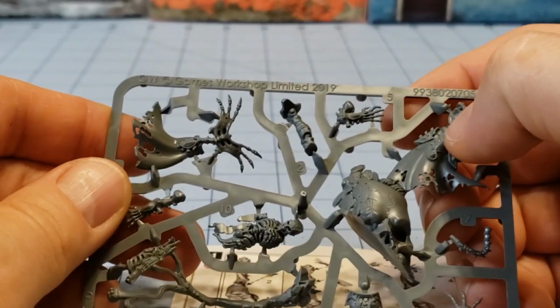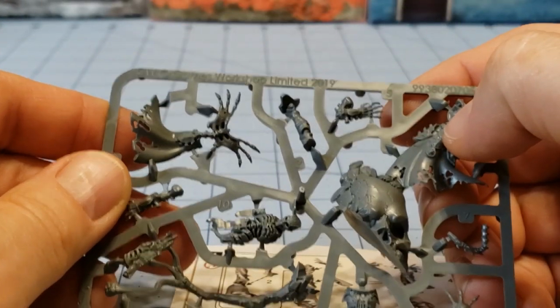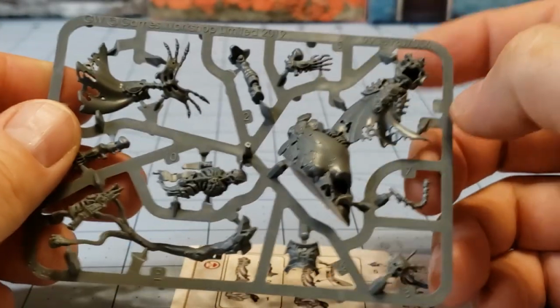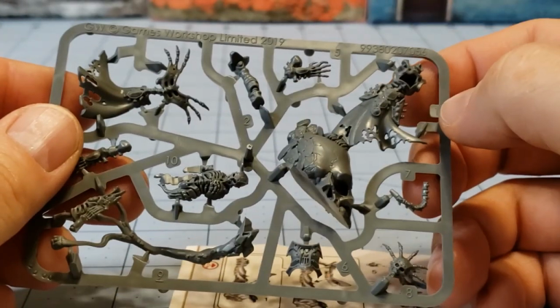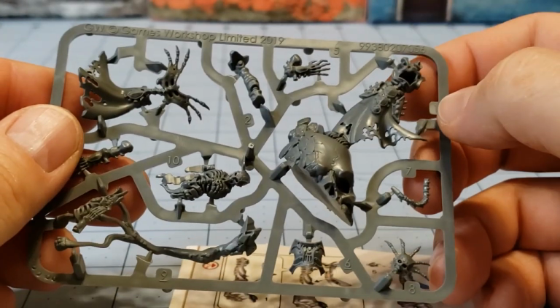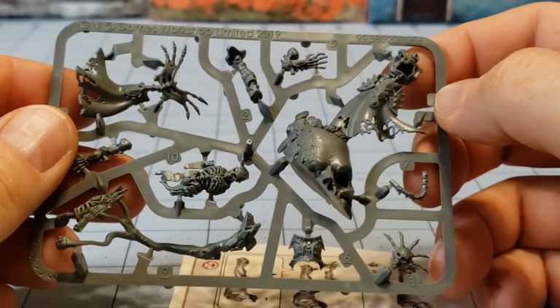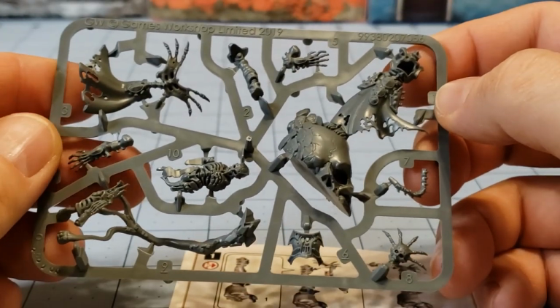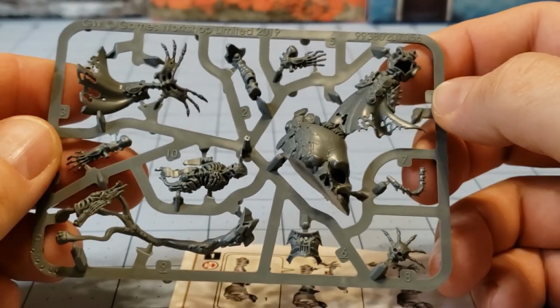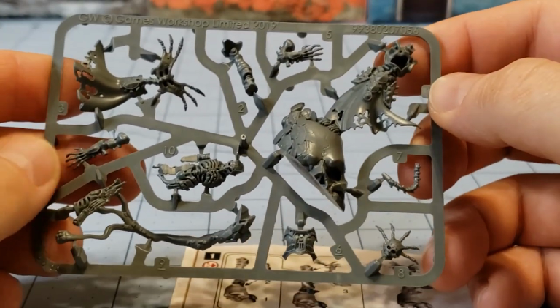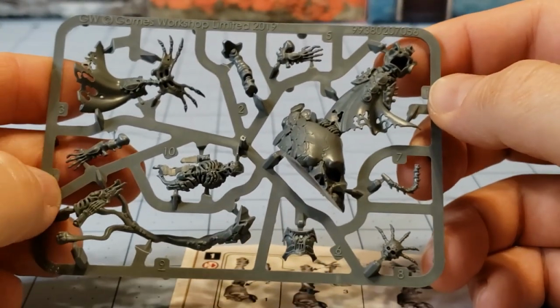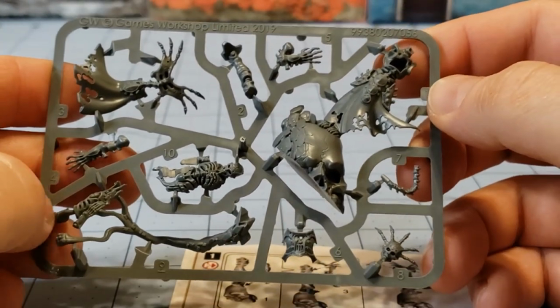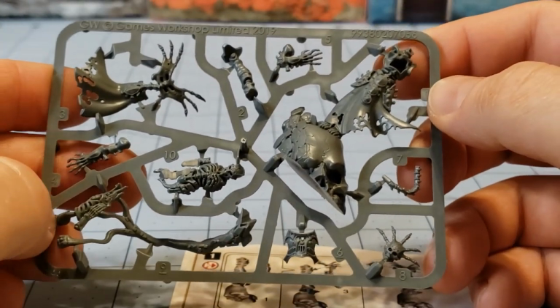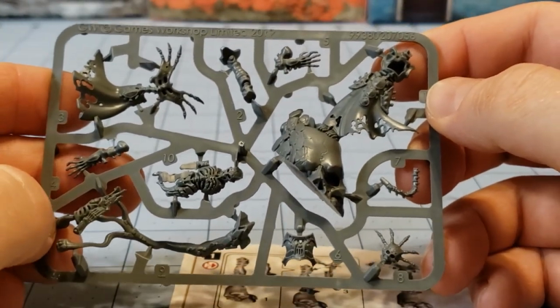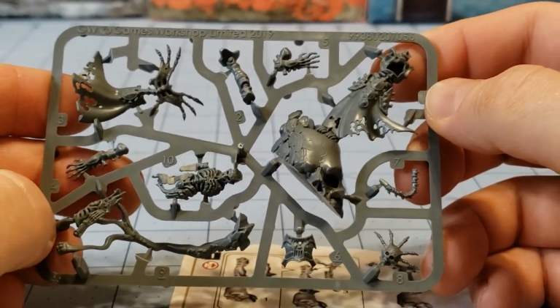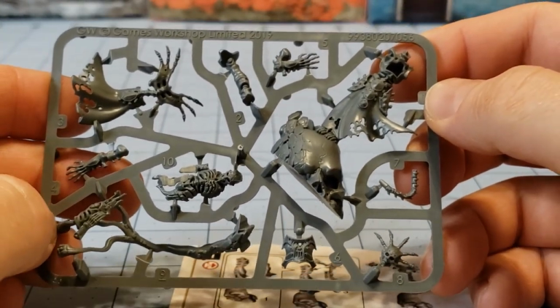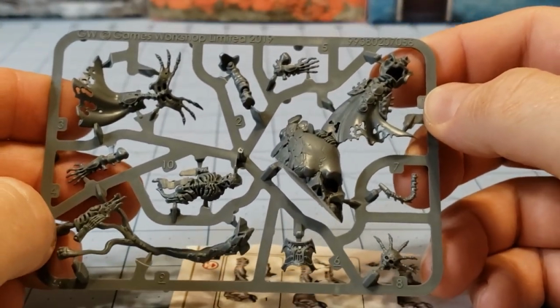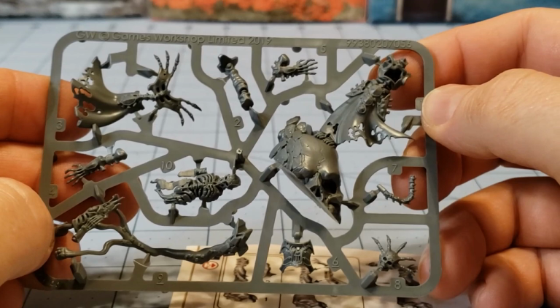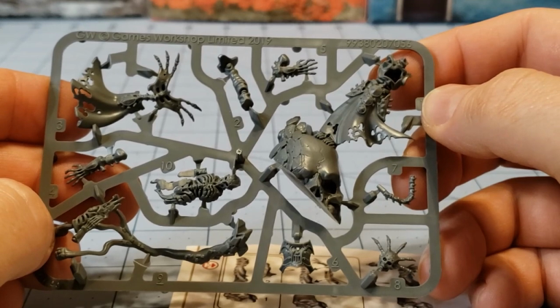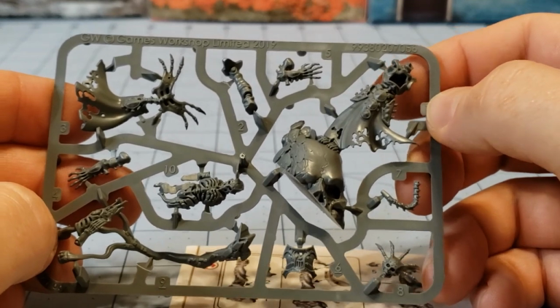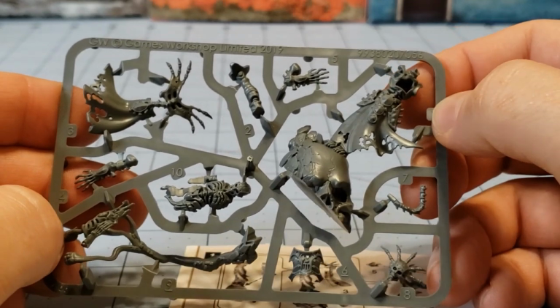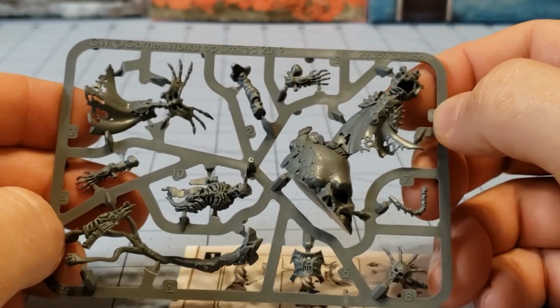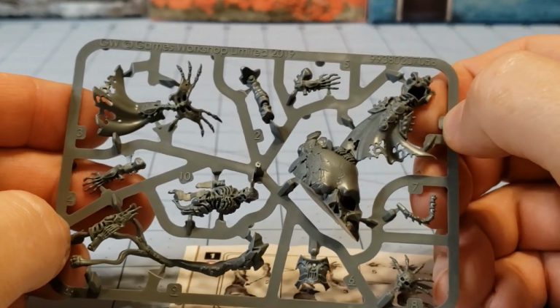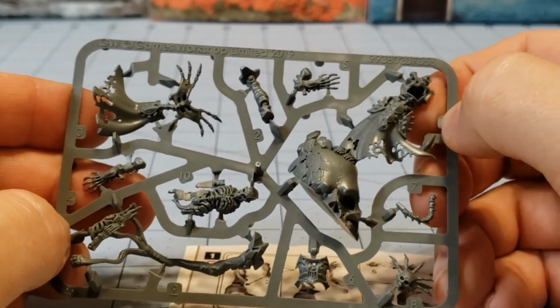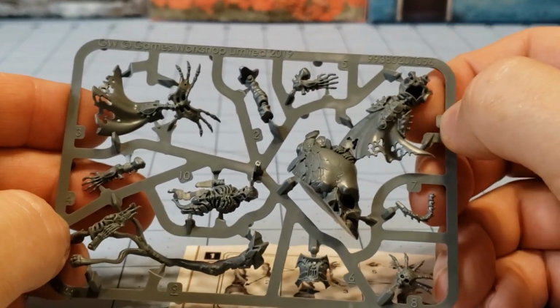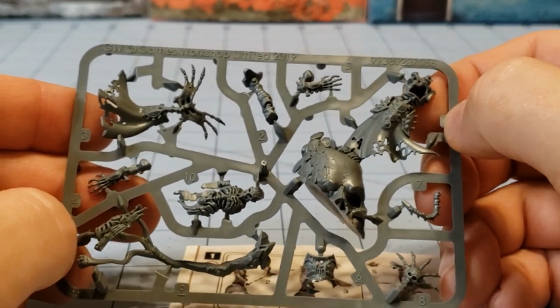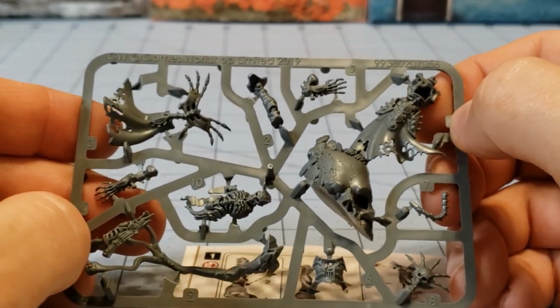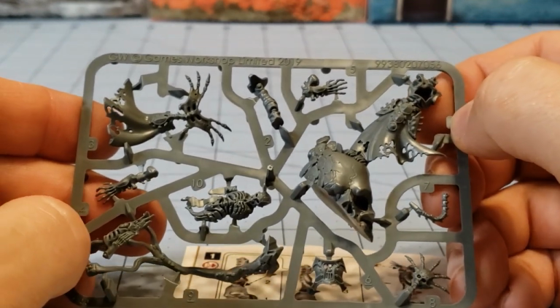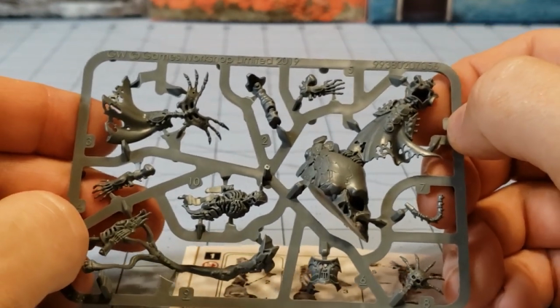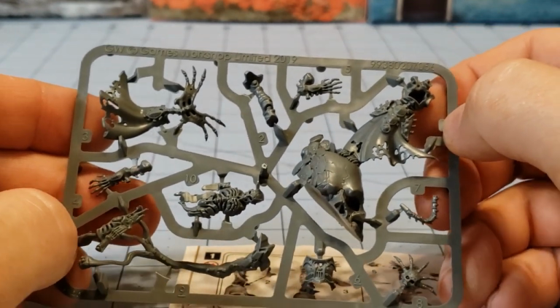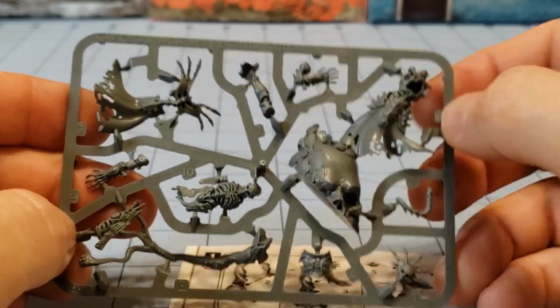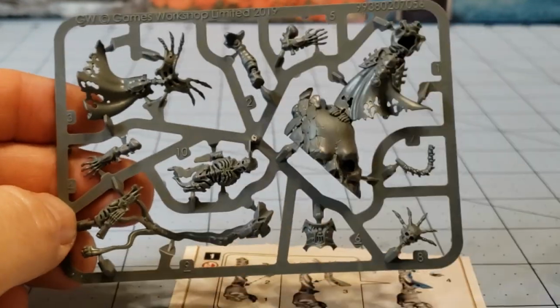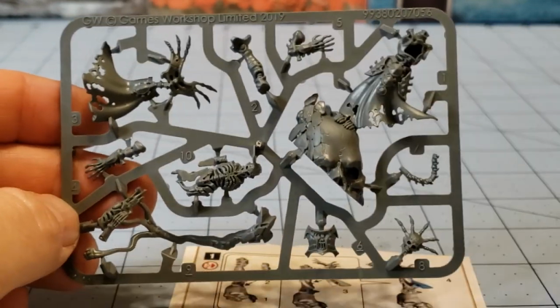We're going to get these guys built and take a look at how they are when they're finished and compare them to some of the other models we've got laying around.